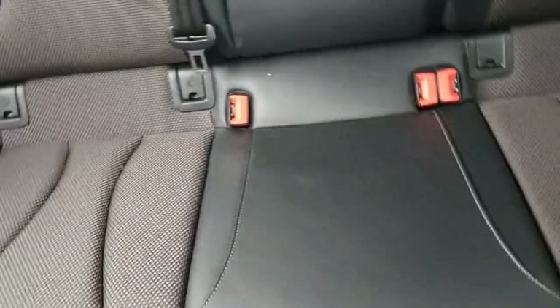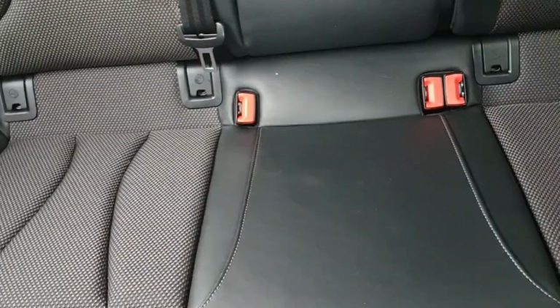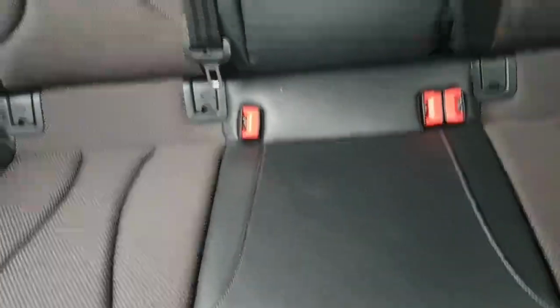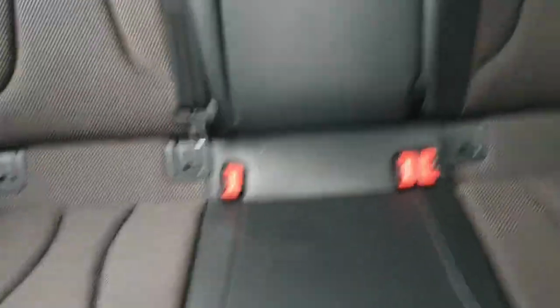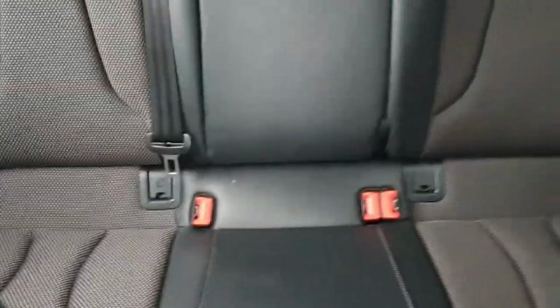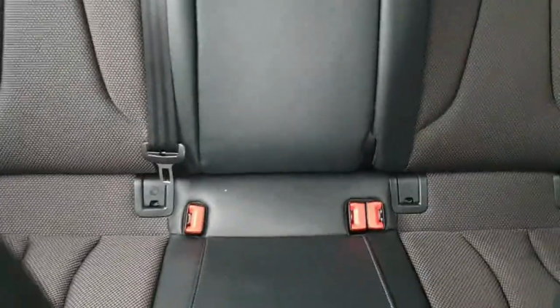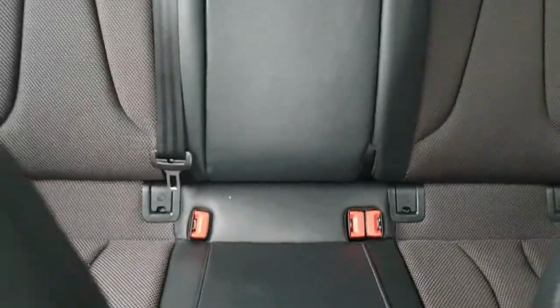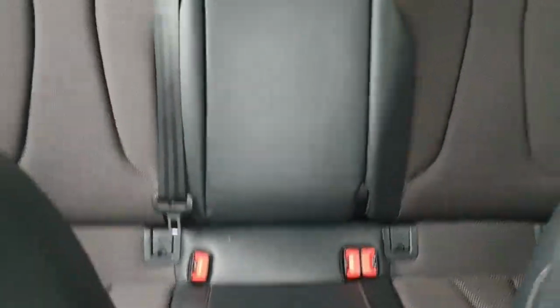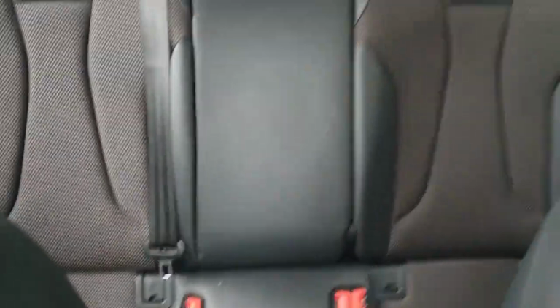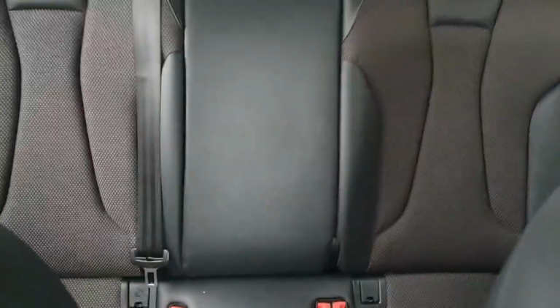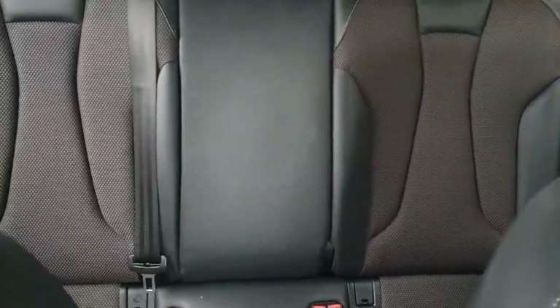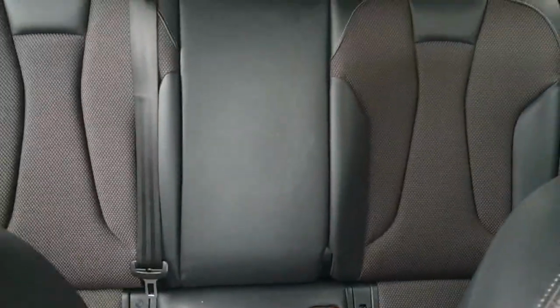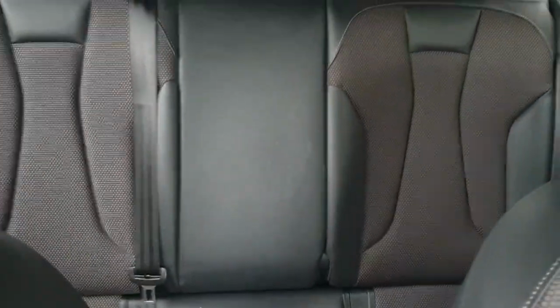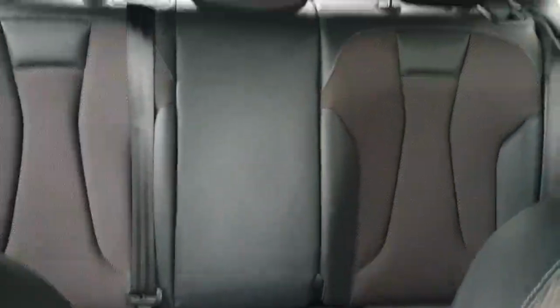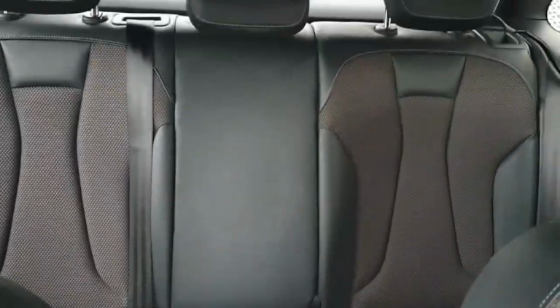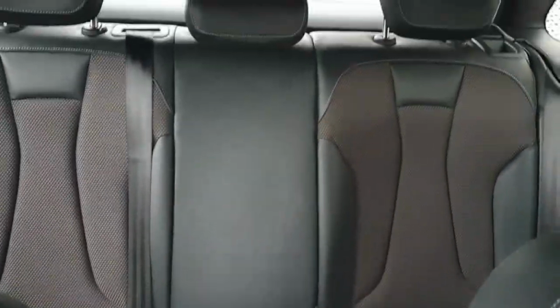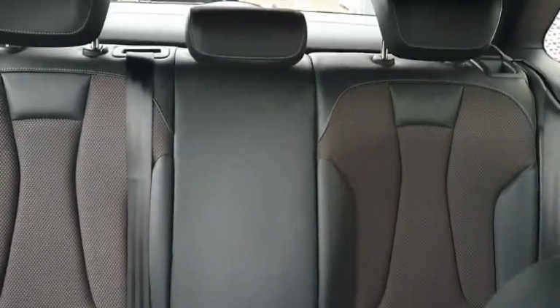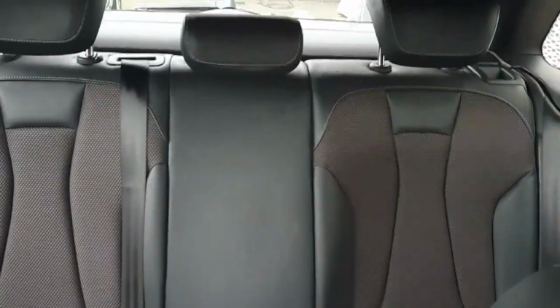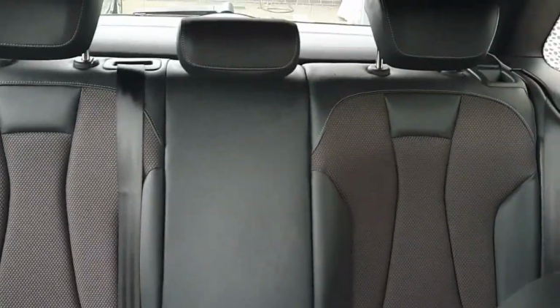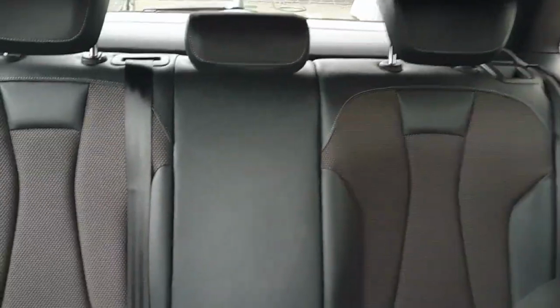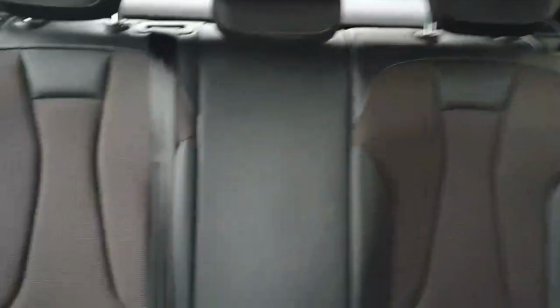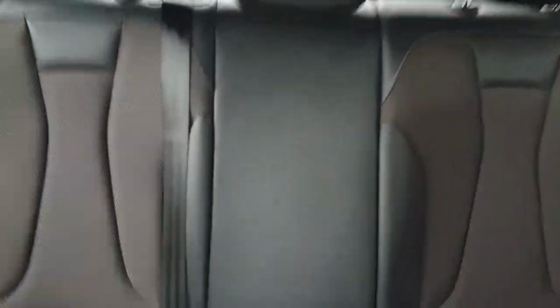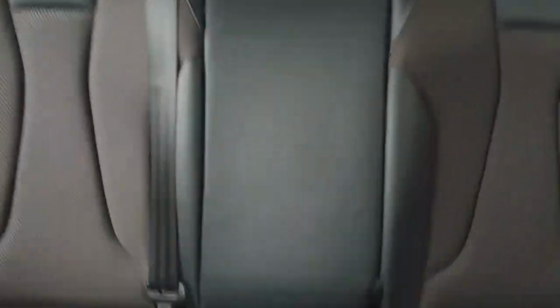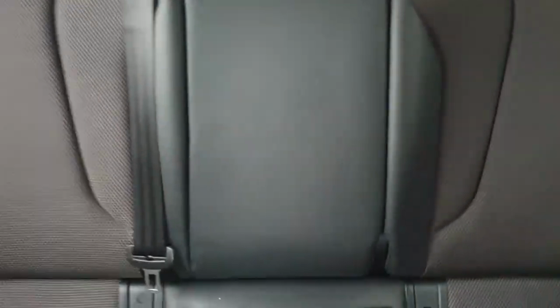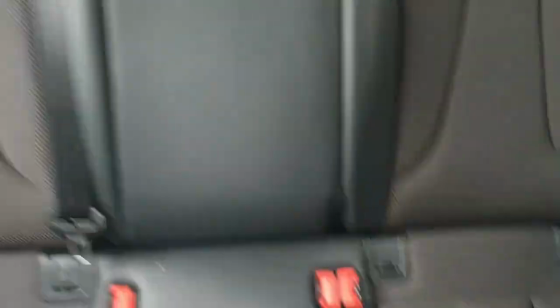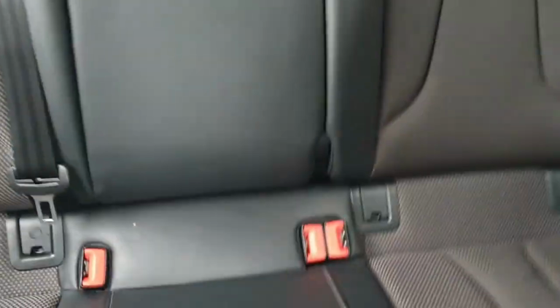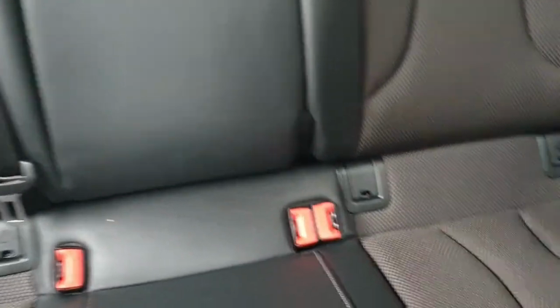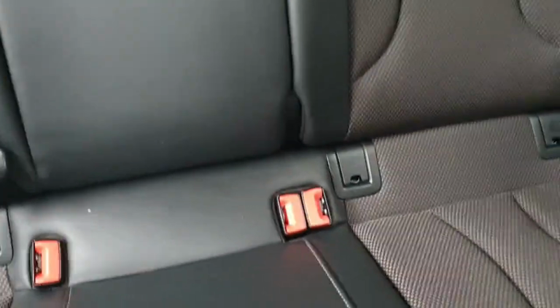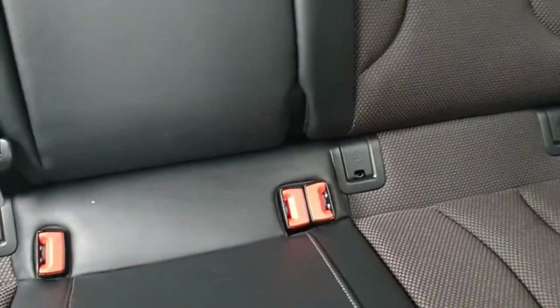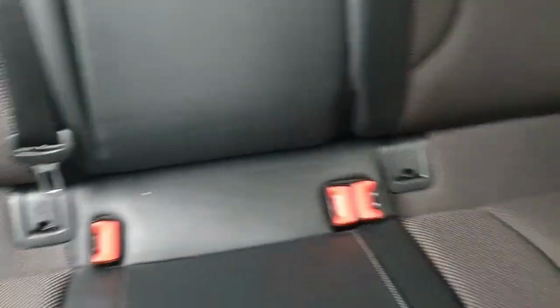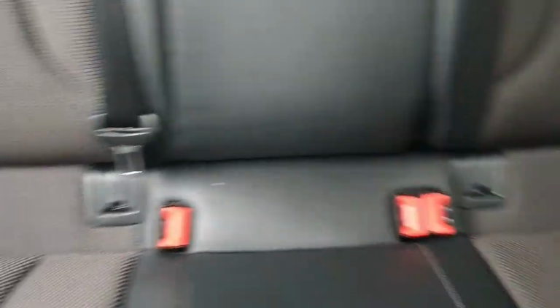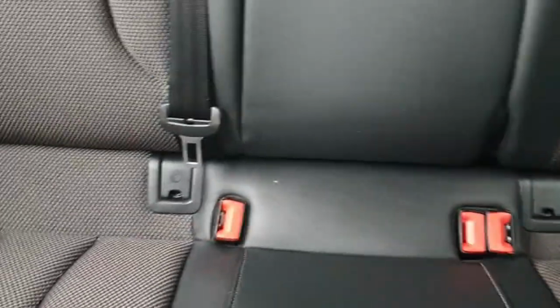In the rear you can see your half leather half Alcantara seats, and Isofix.